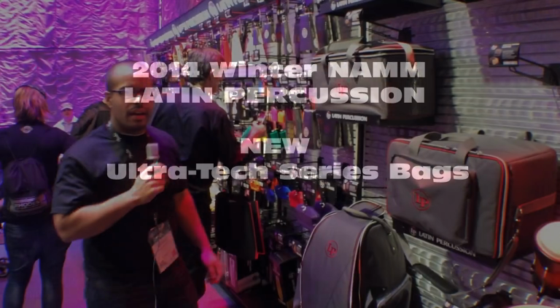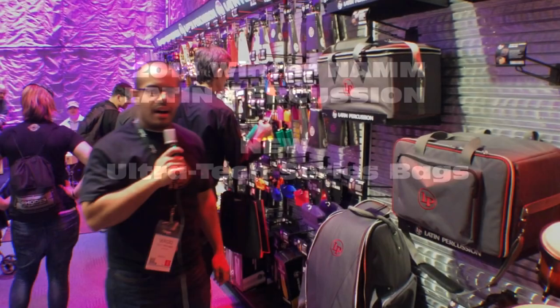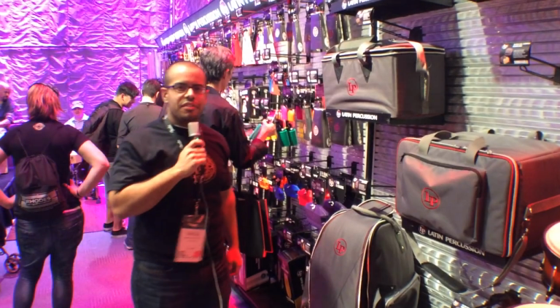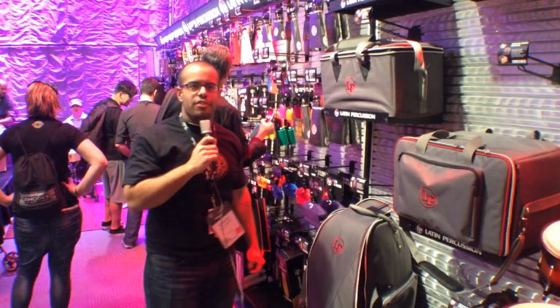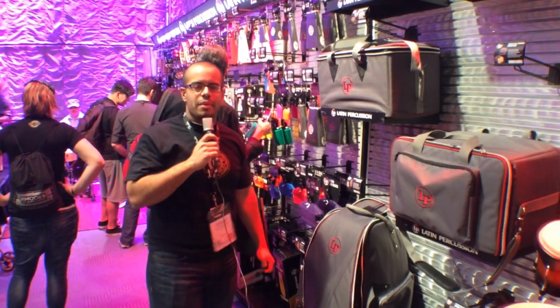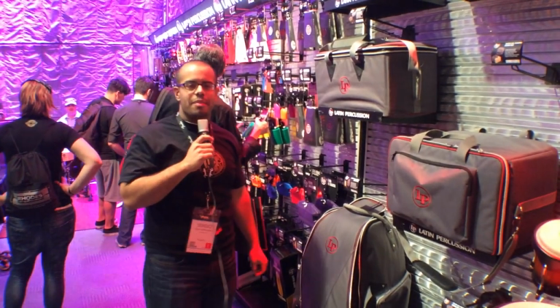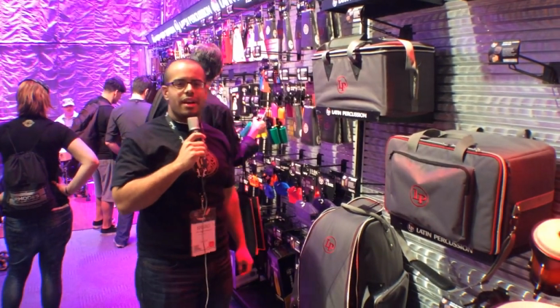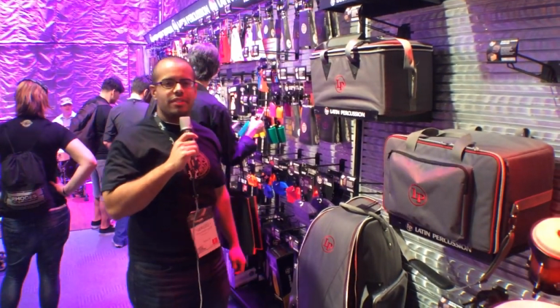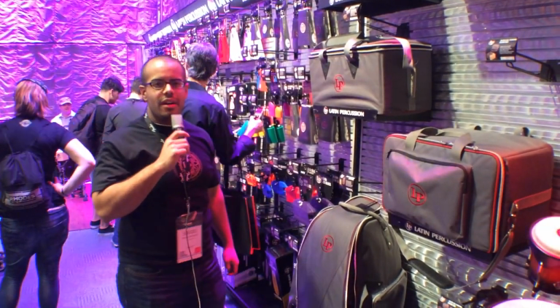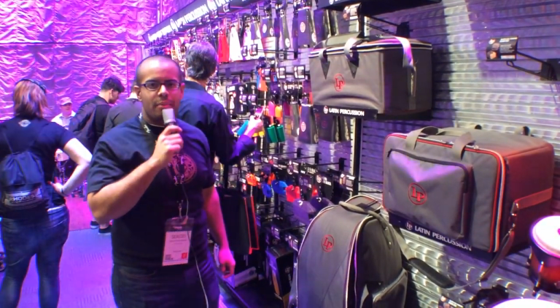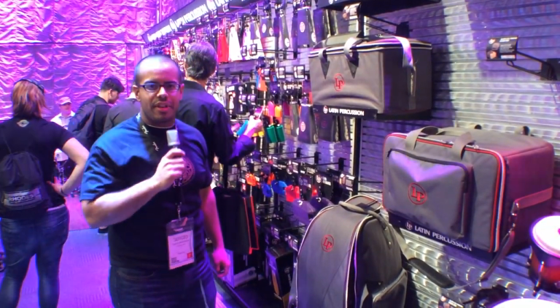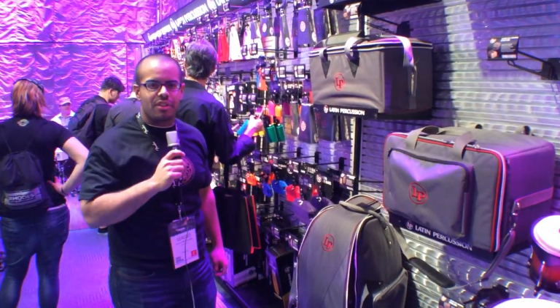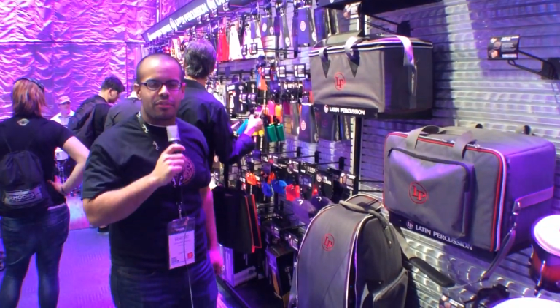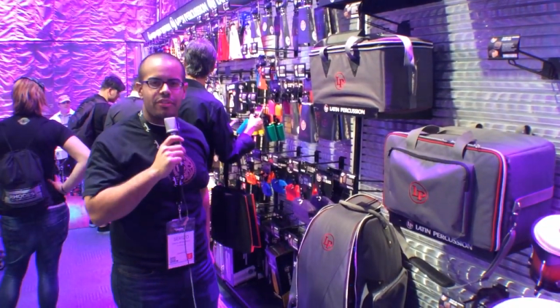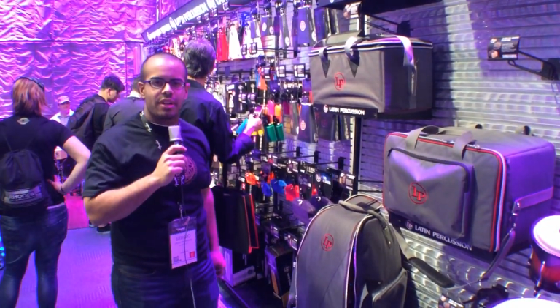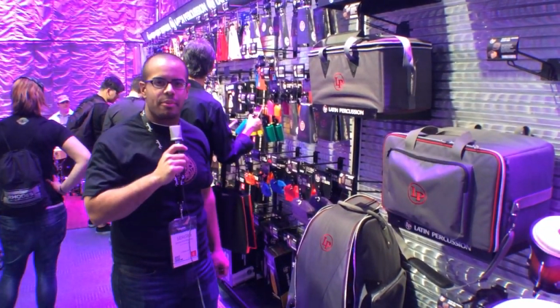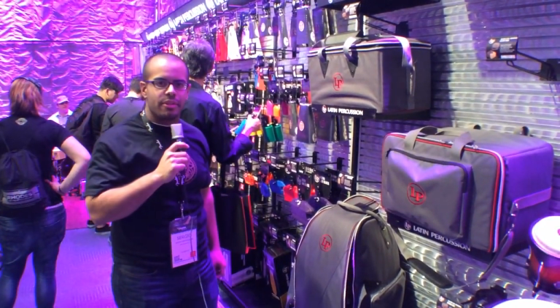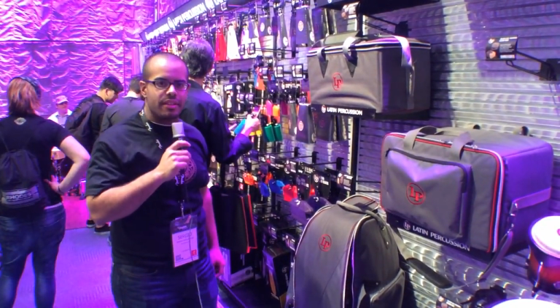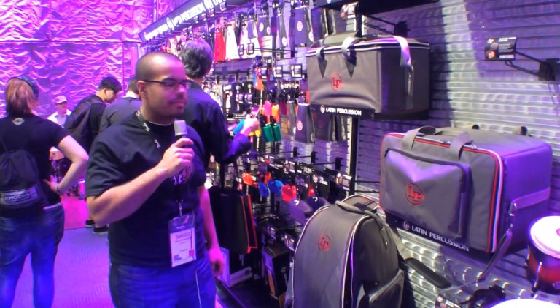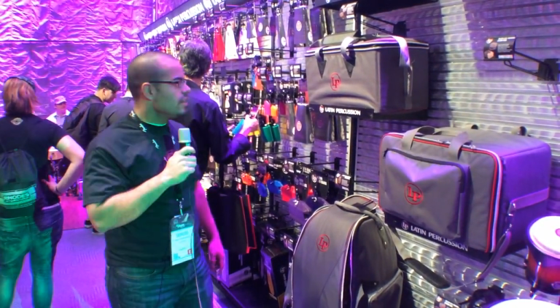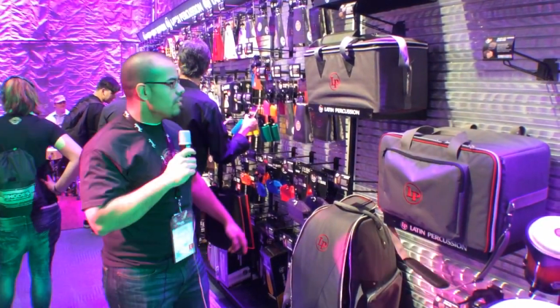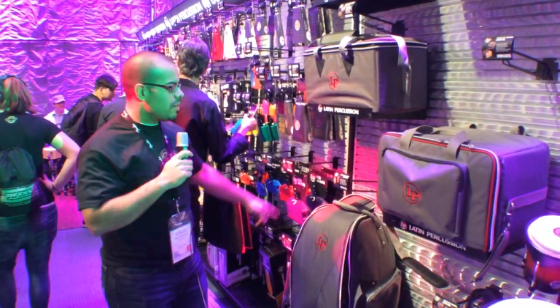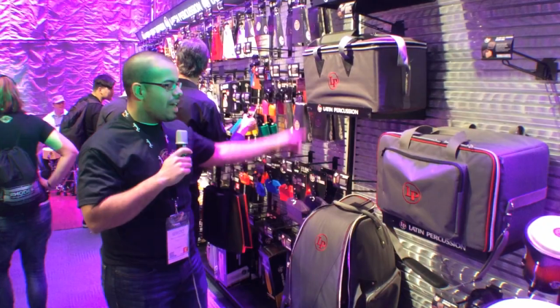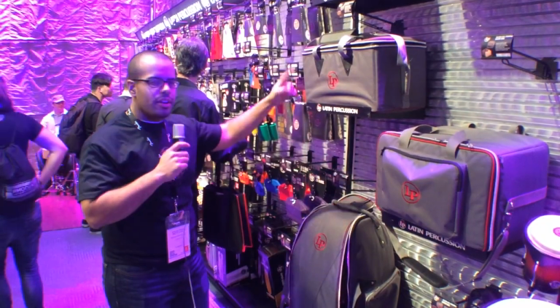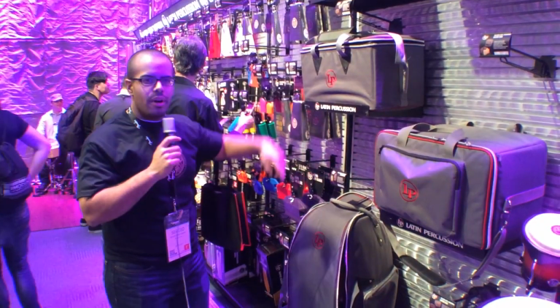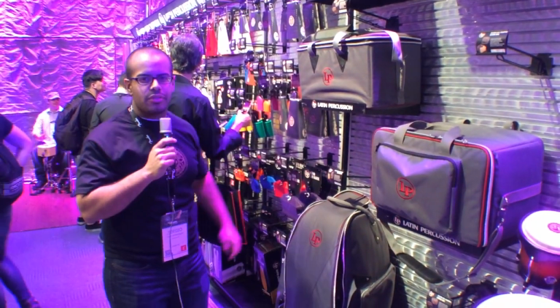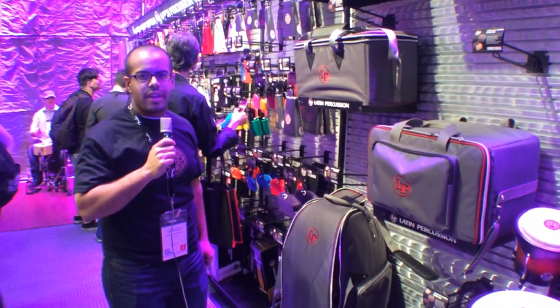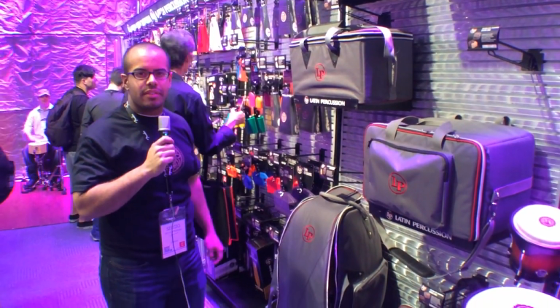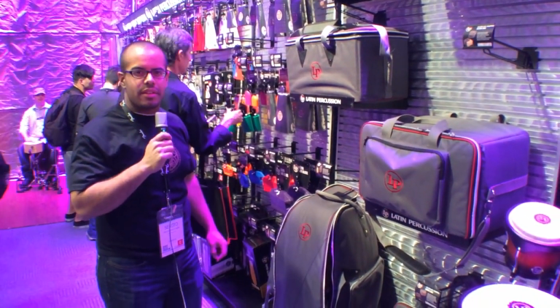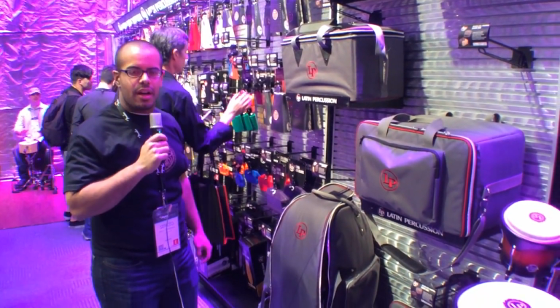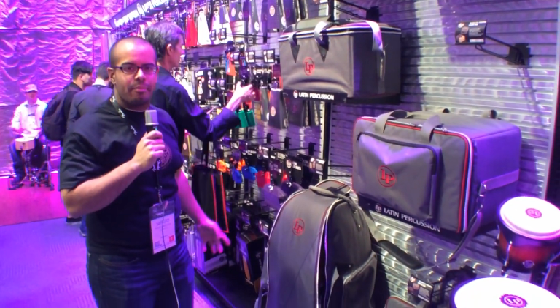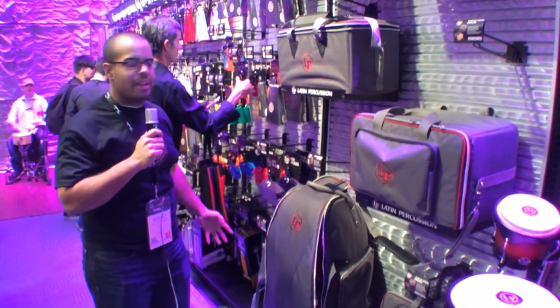Hi, Sergio here with Latin Percussion, Harmony Central. We just want to show you a couple new things. Here we have our new Ultratech series of bags.